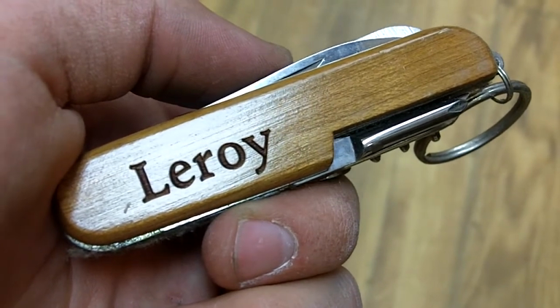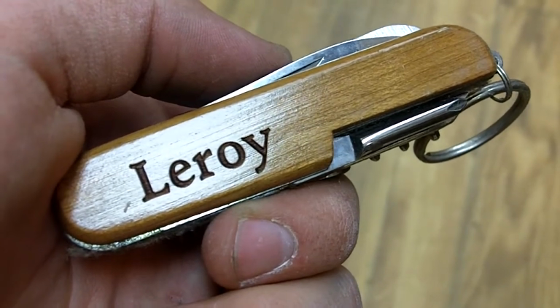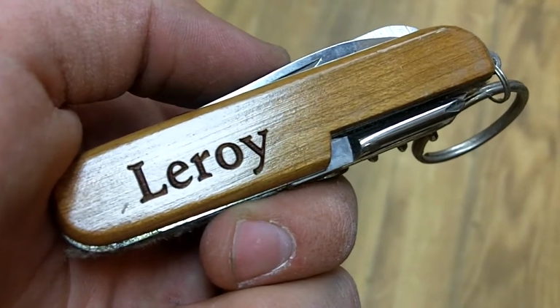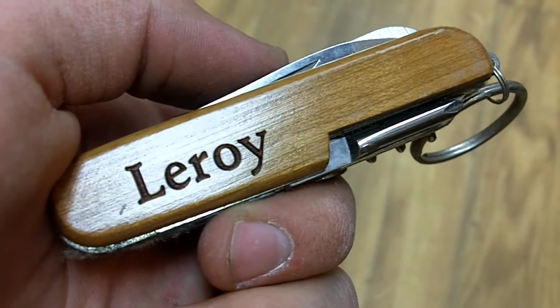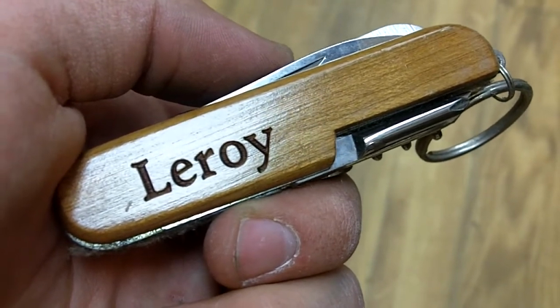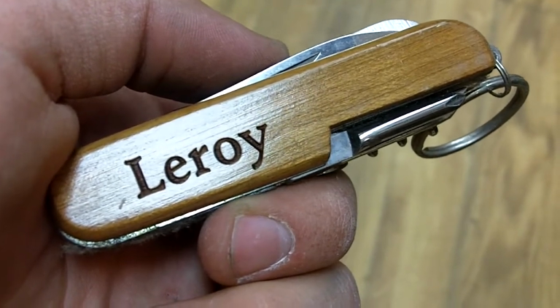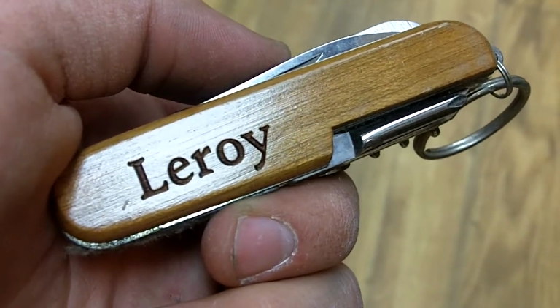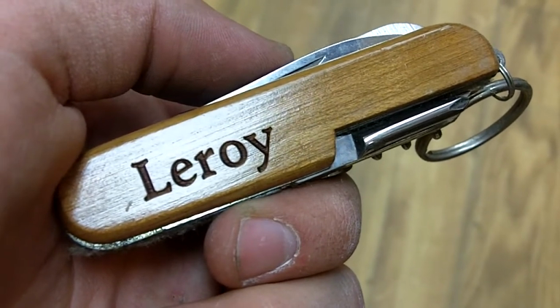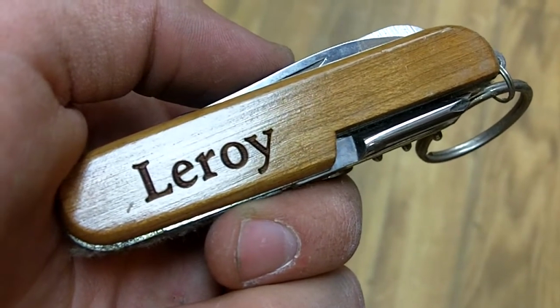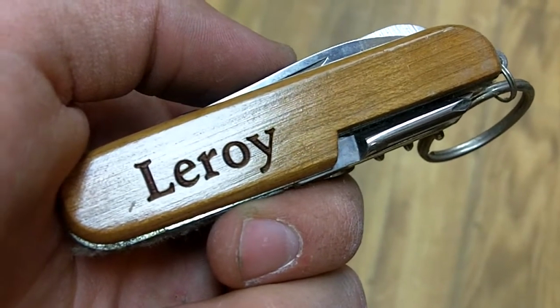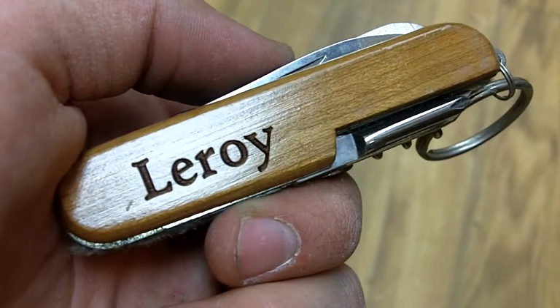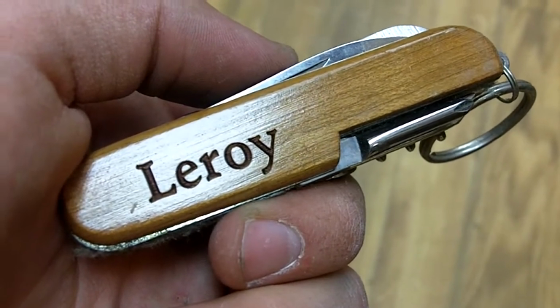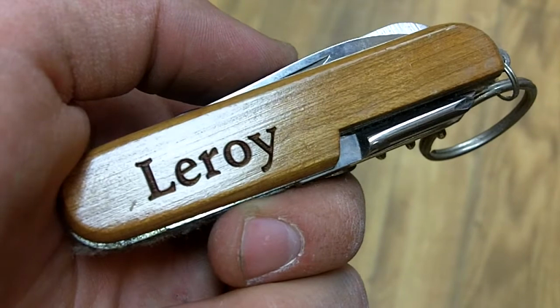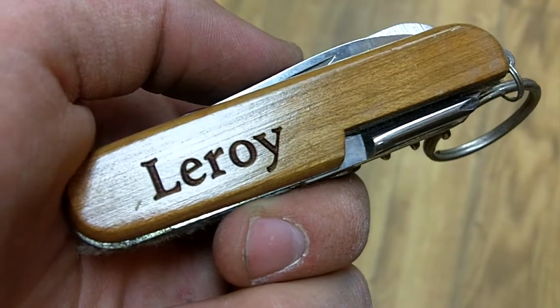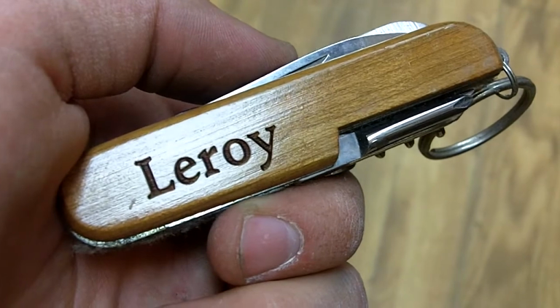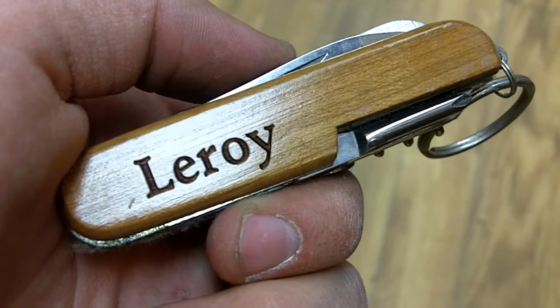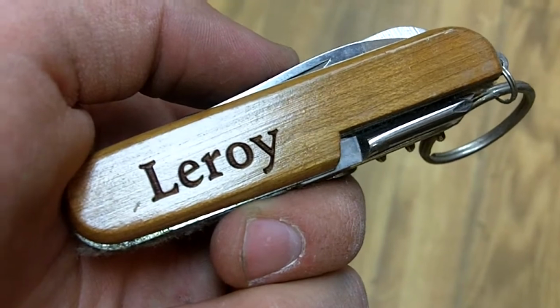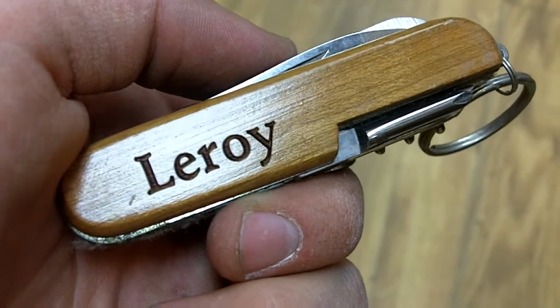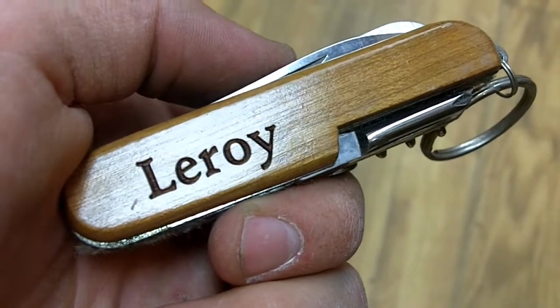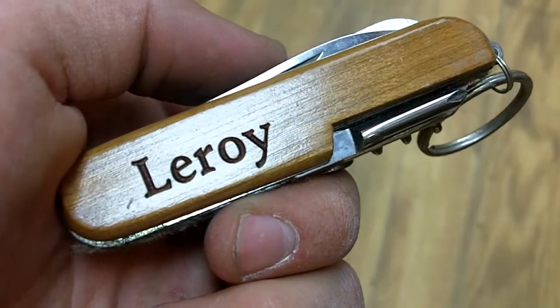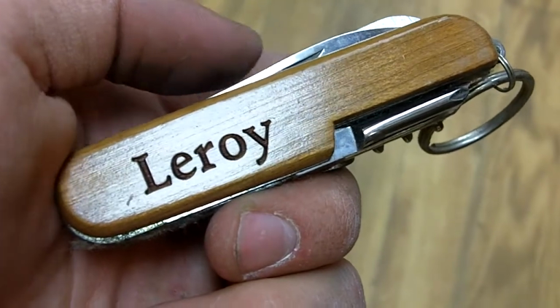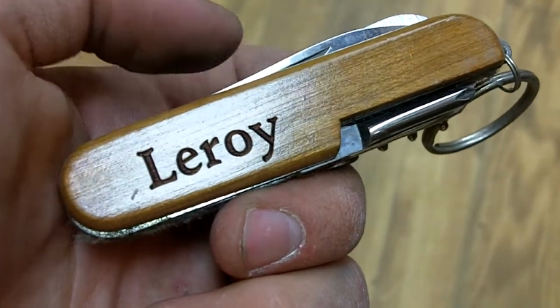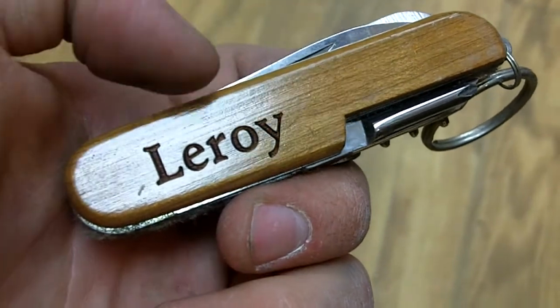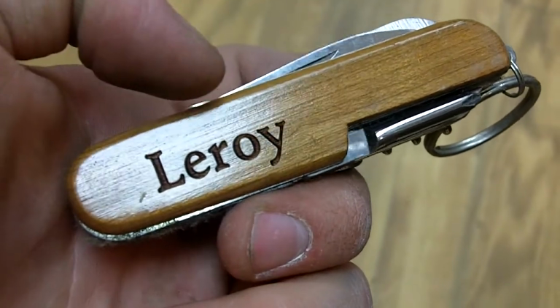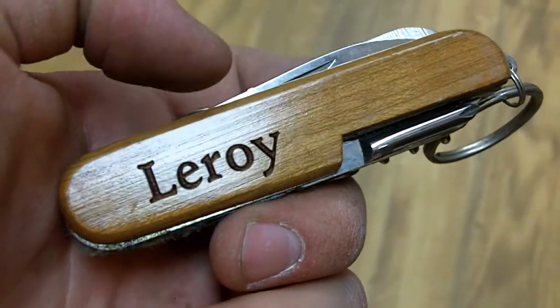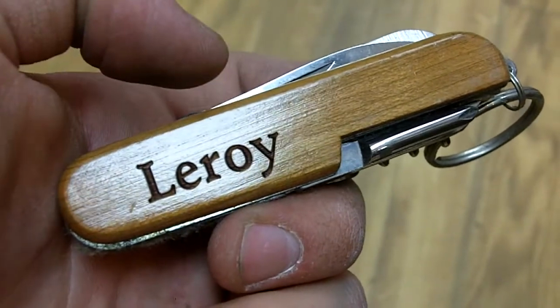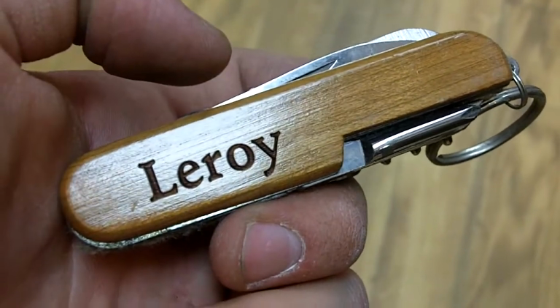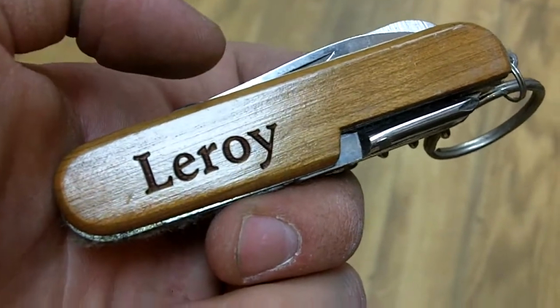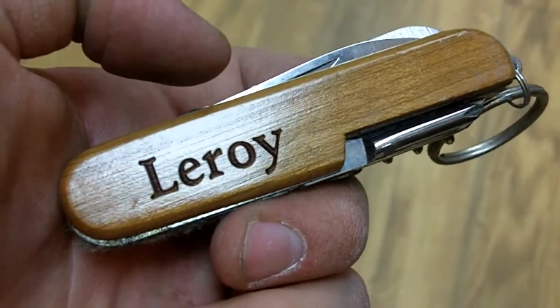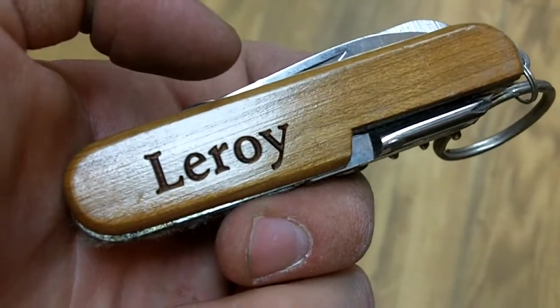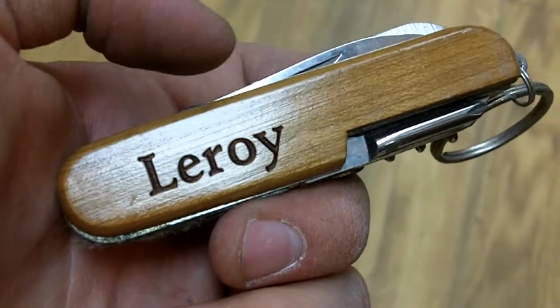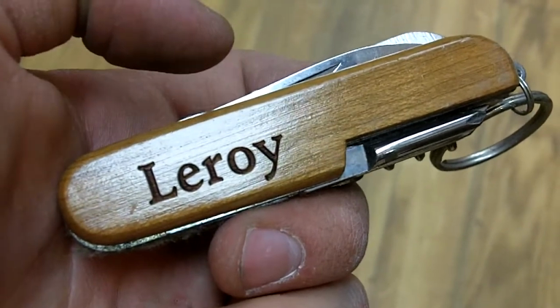Inside the pocket knife, we have various files, knives, scissors, screwdrivers, corkscrews, and bottle openers. Pretty cool.